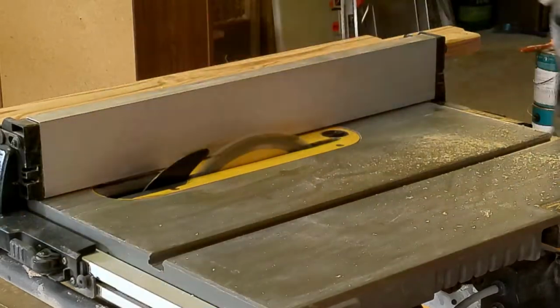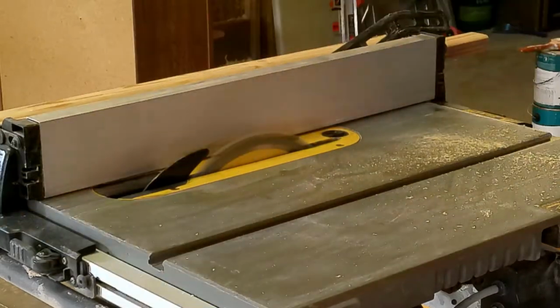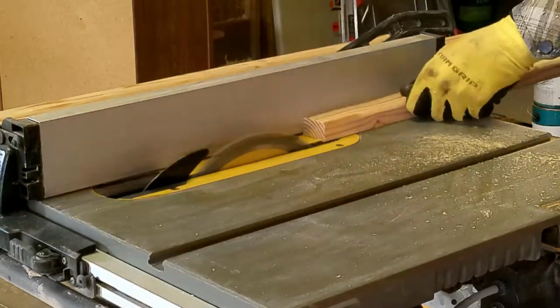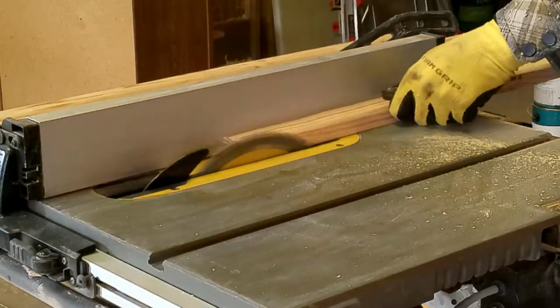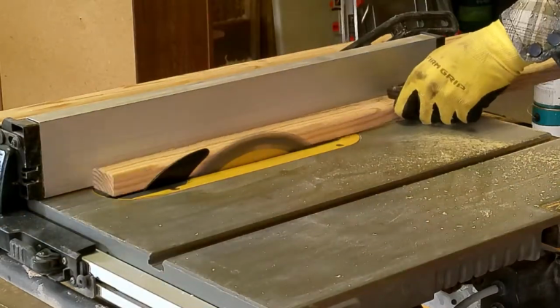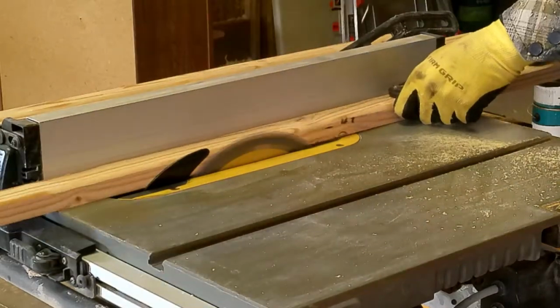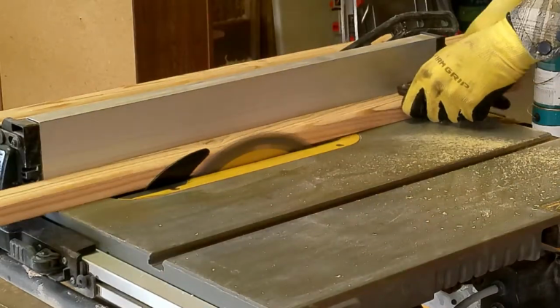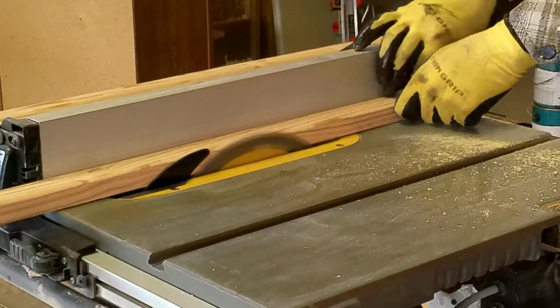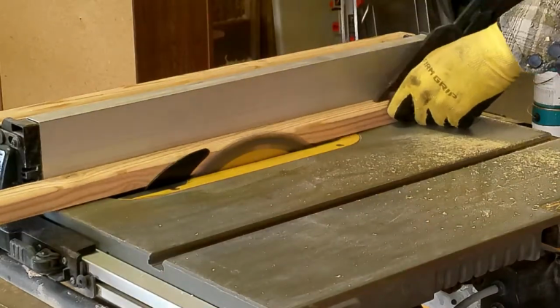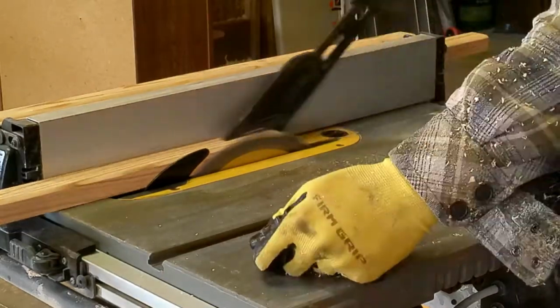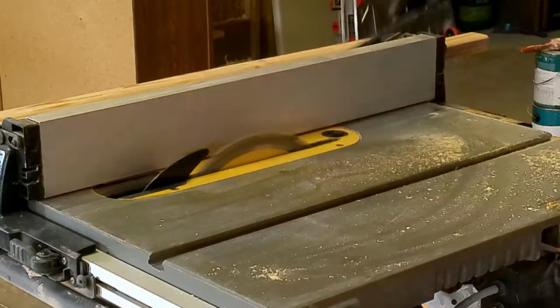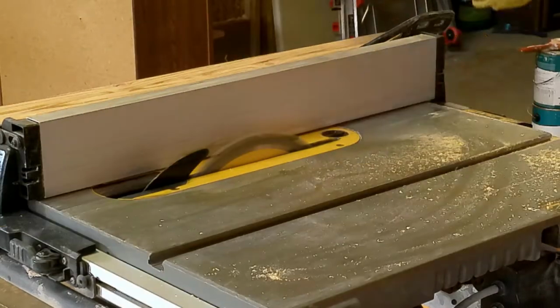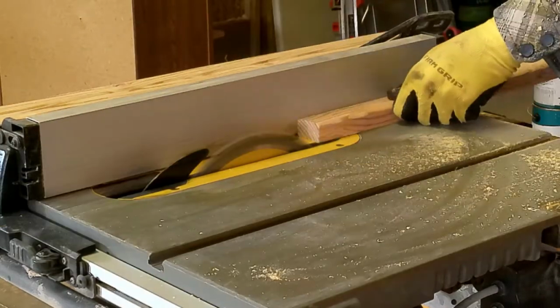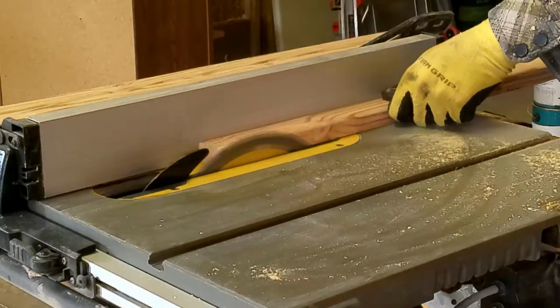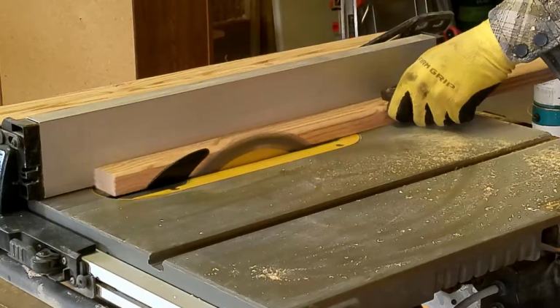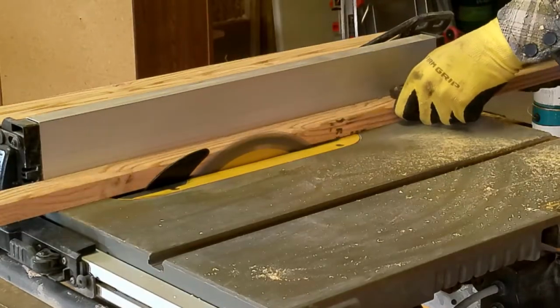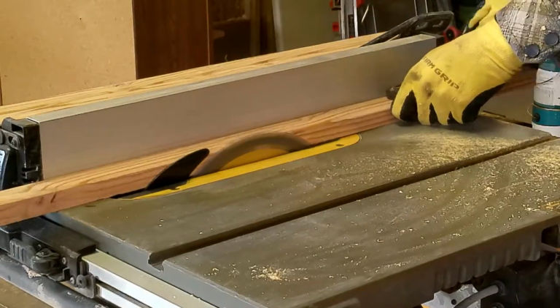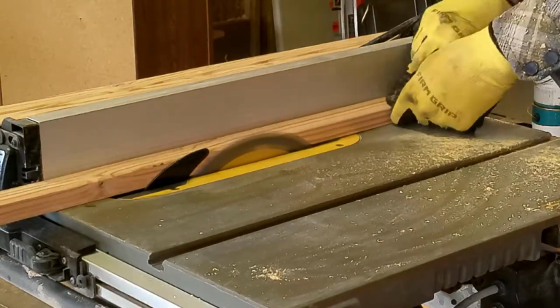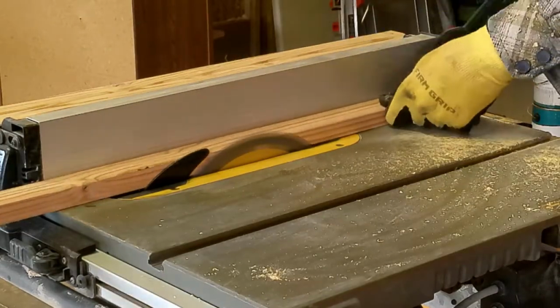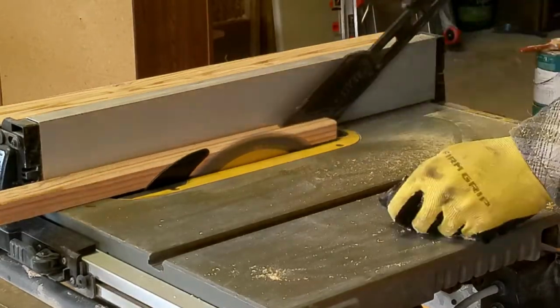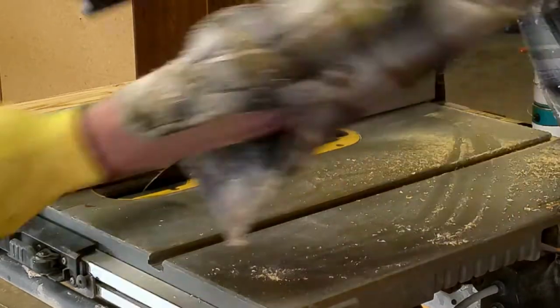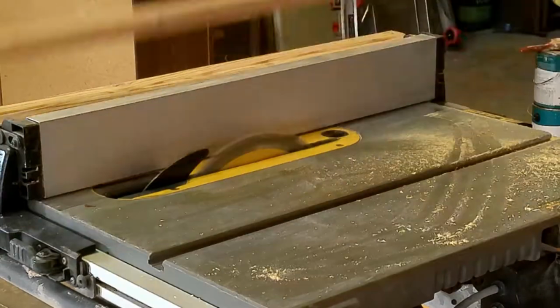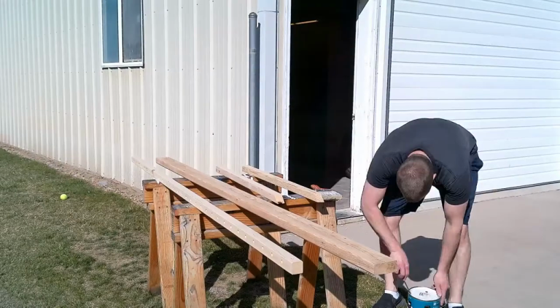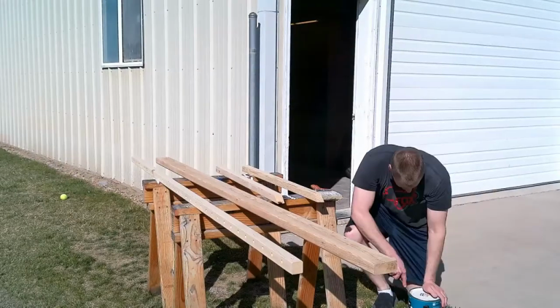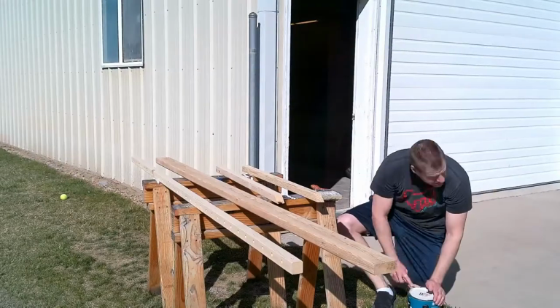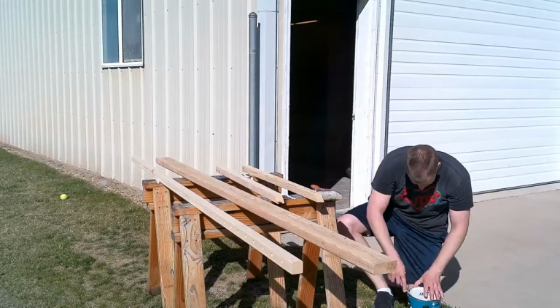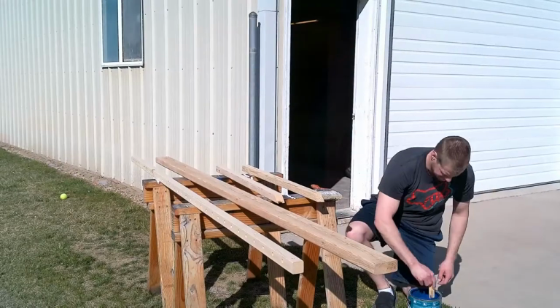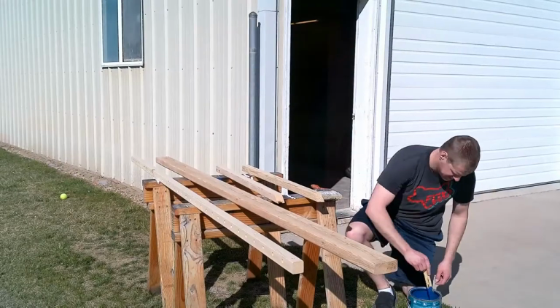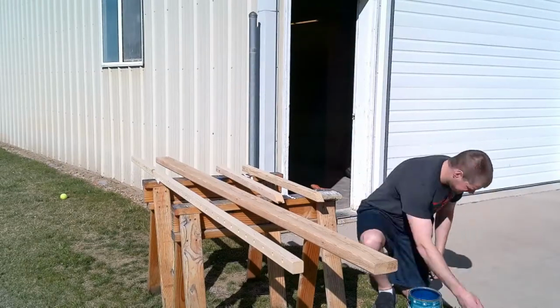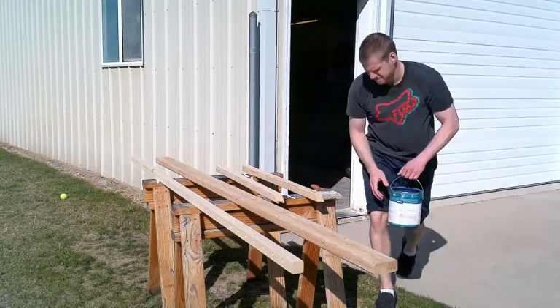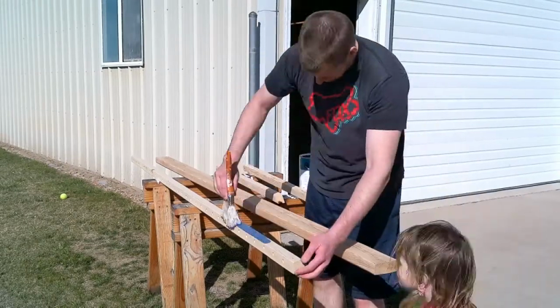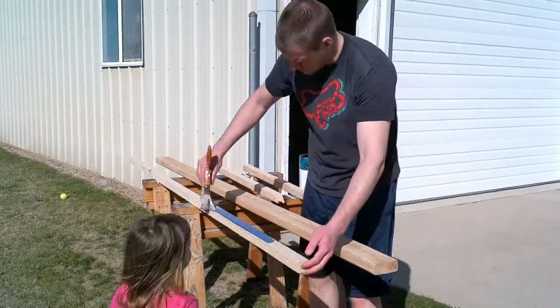These are the steps for the ladder and I'm cutting a five-degree inward bevel in order to give the kids' feet better purchase while they climb.